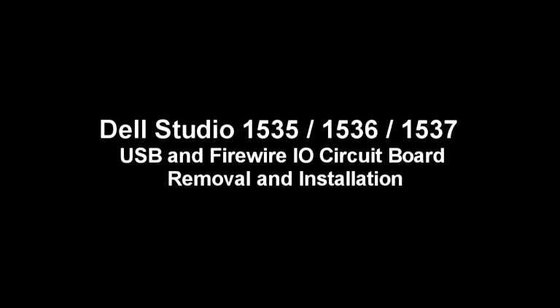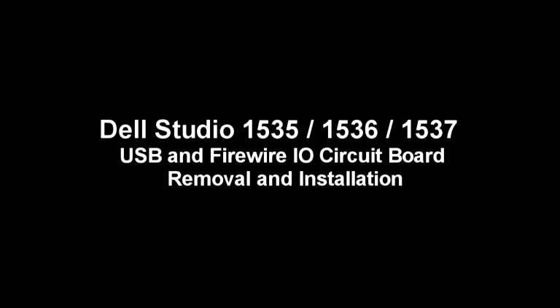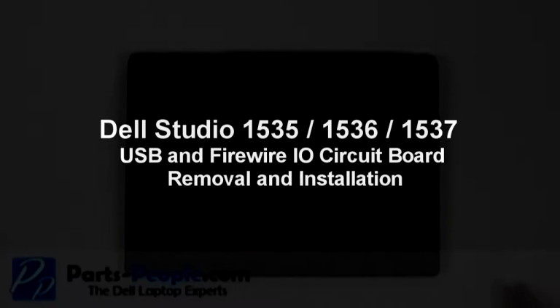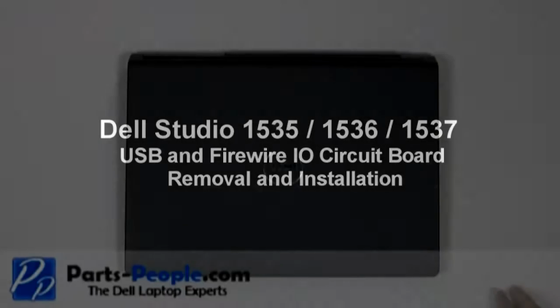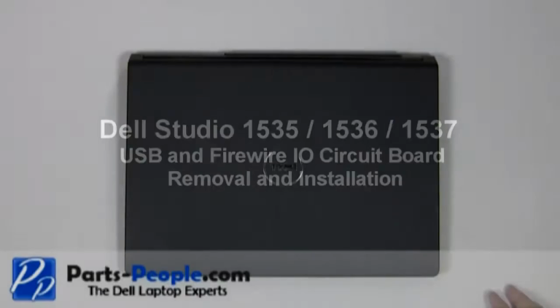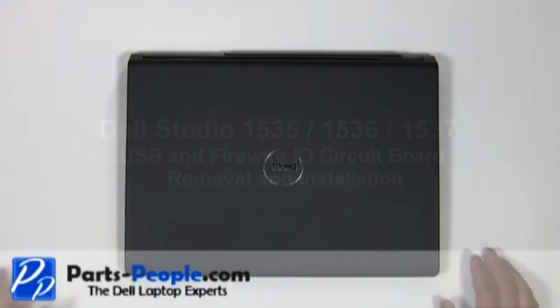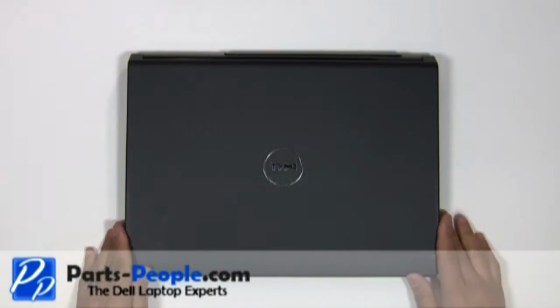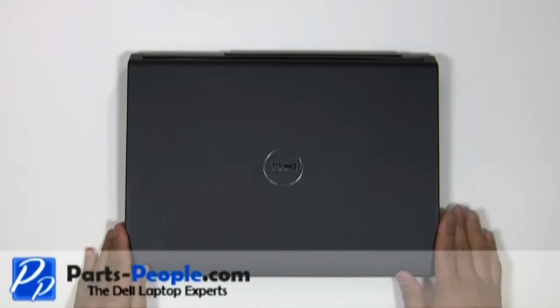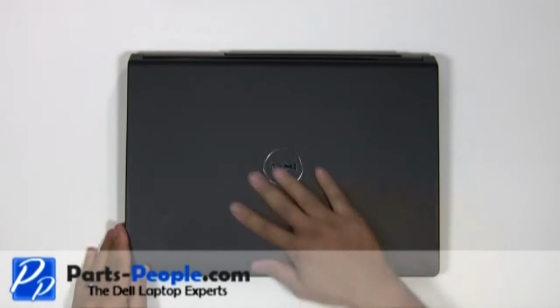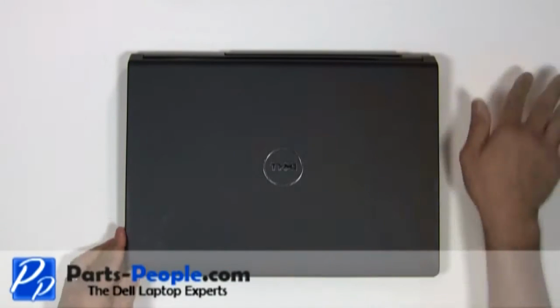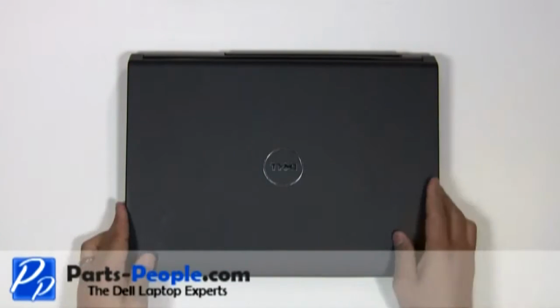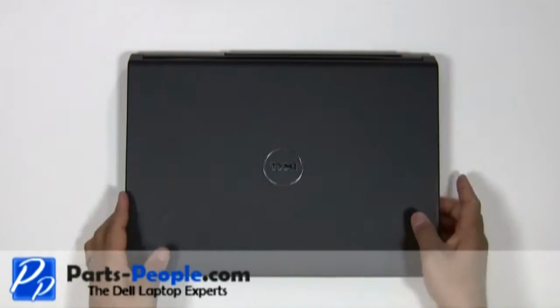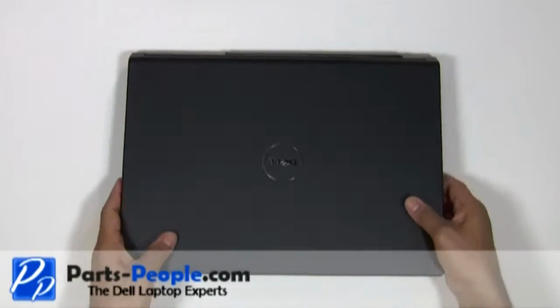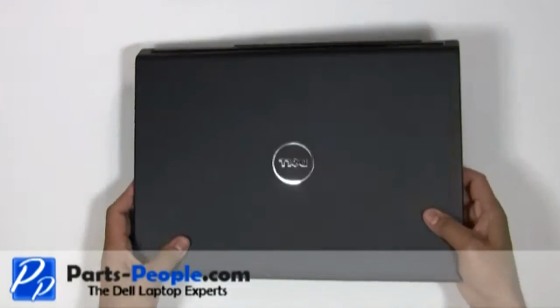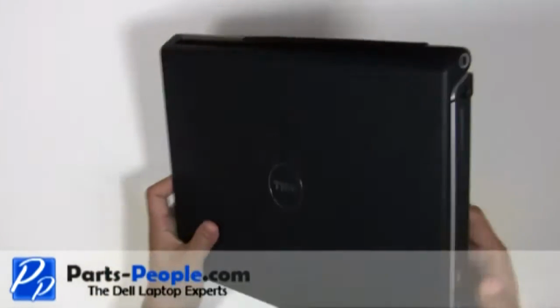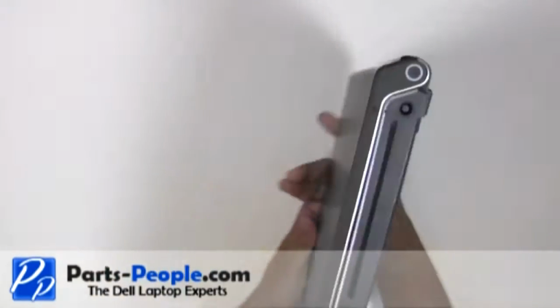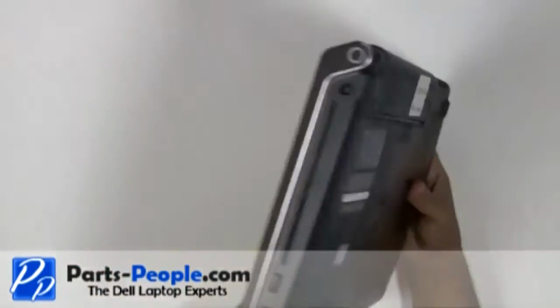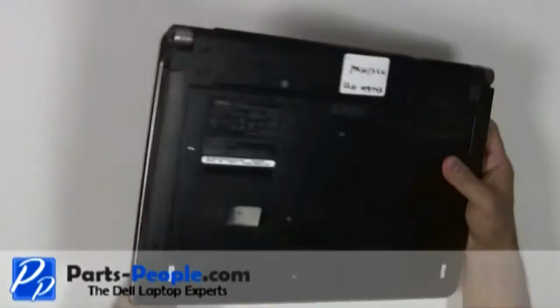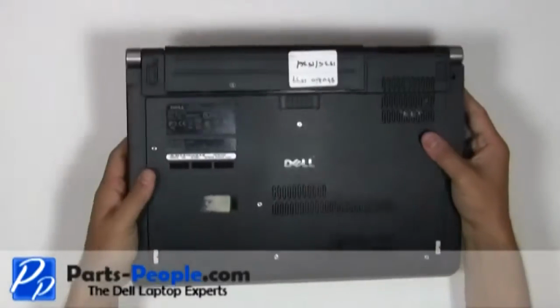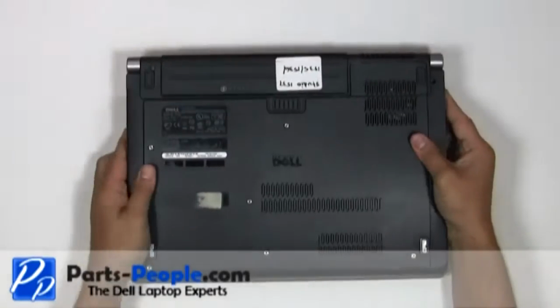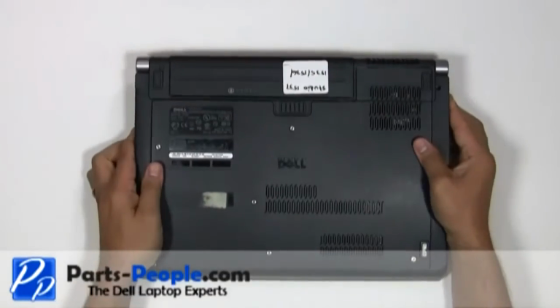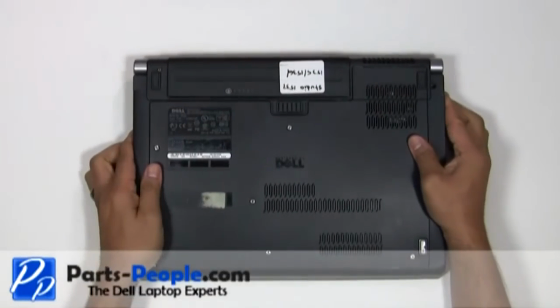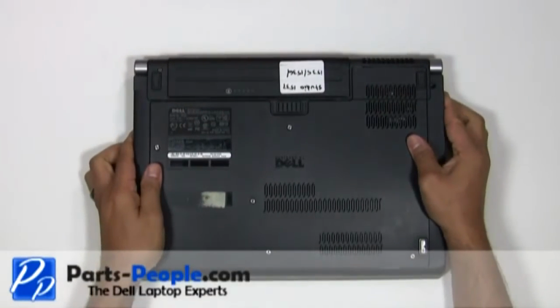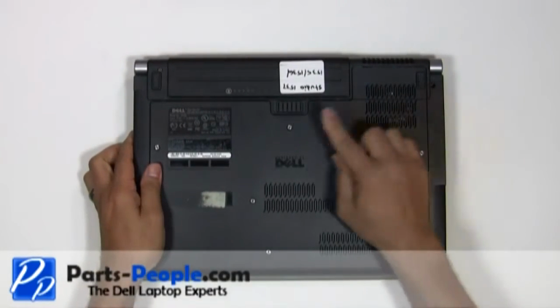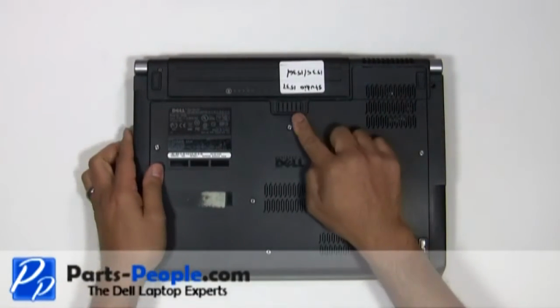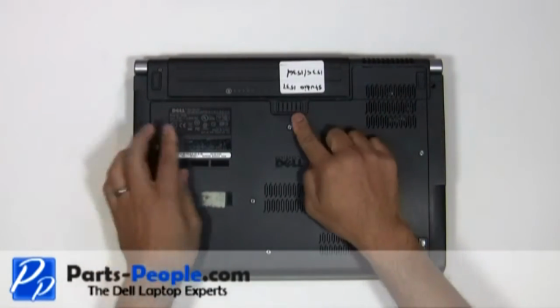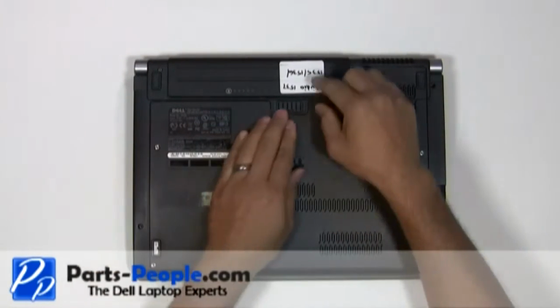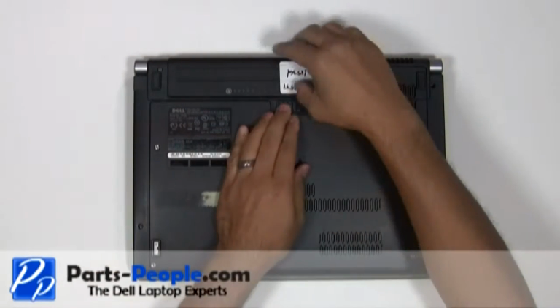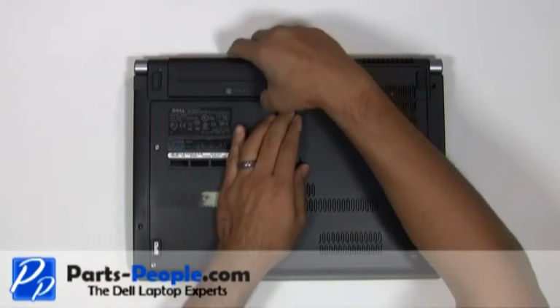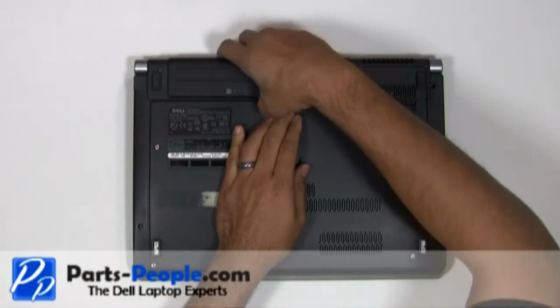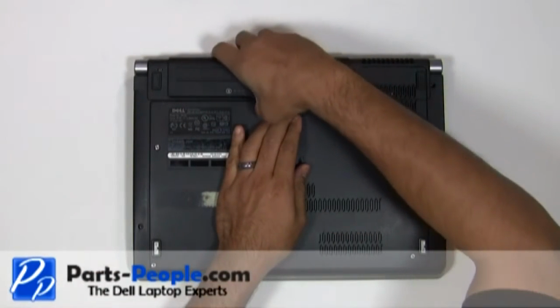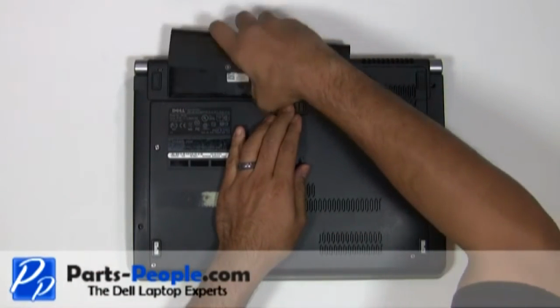For this project we will need a small Phillips head screwdriver and a flat head screwdriver. Always begin by removing the battery and AC adapter.